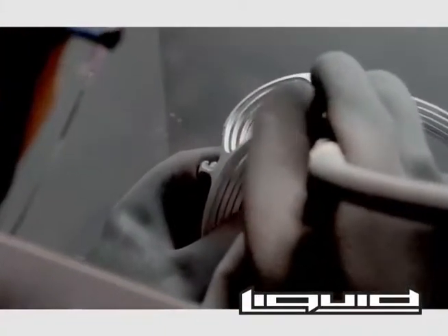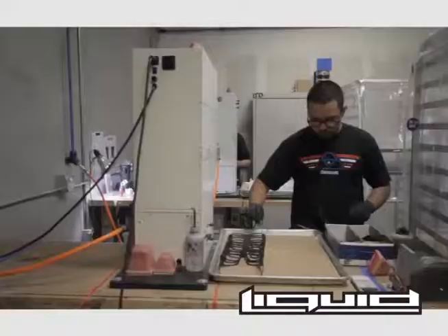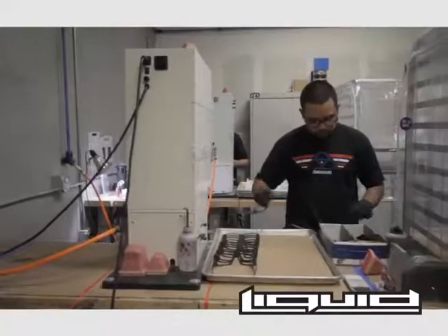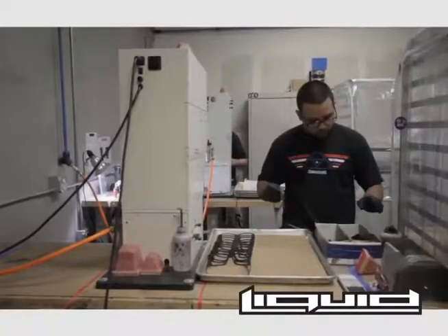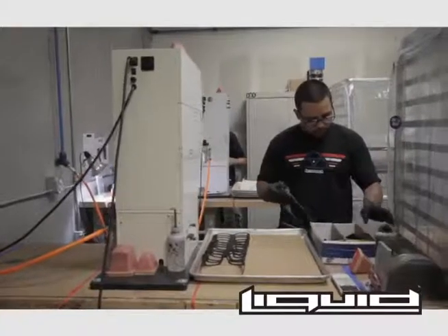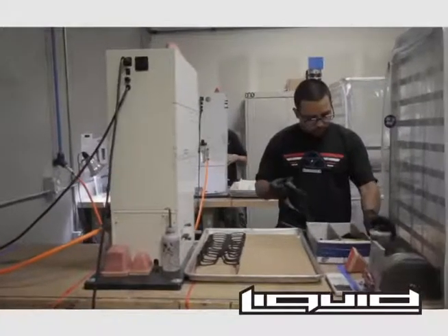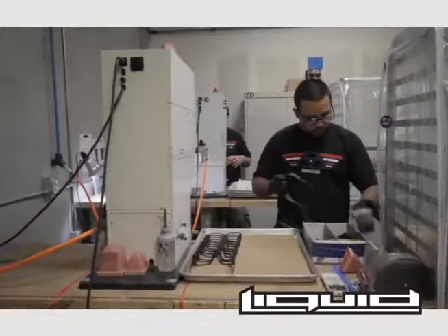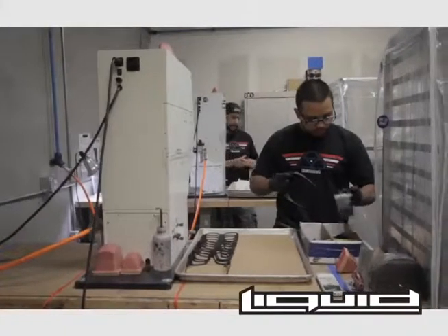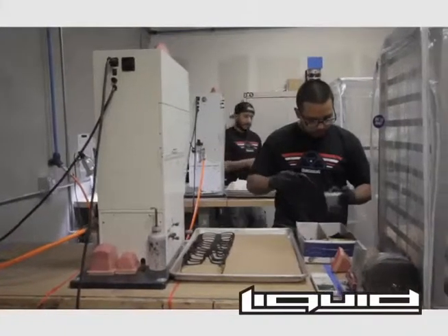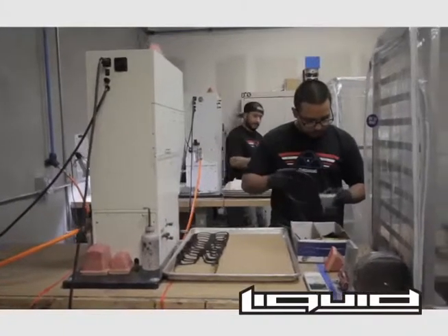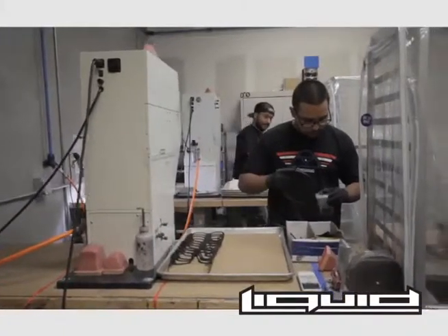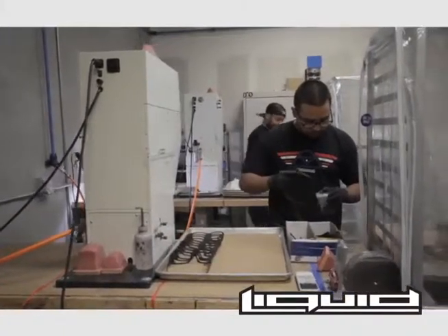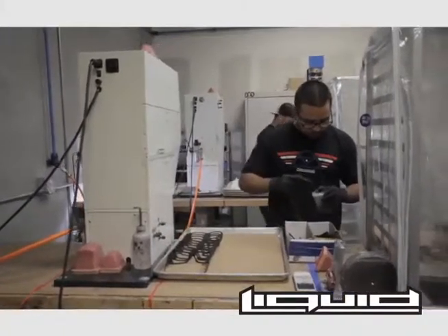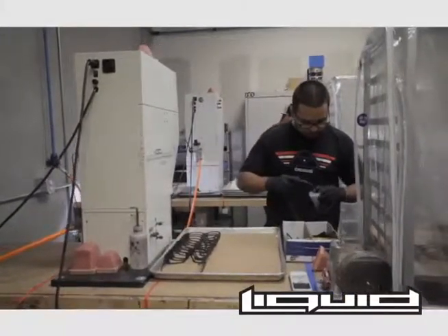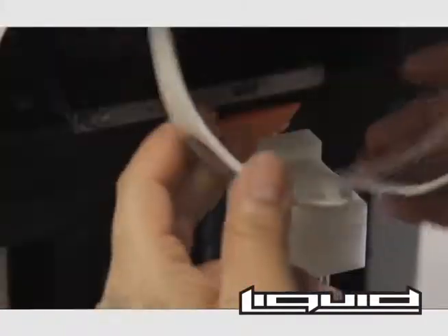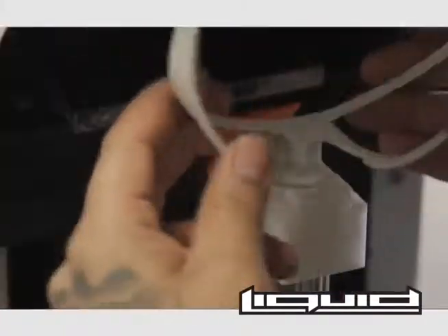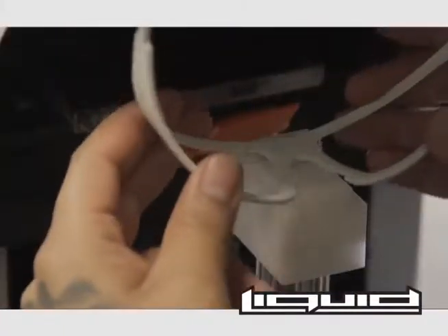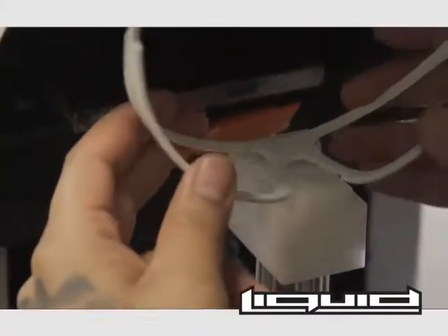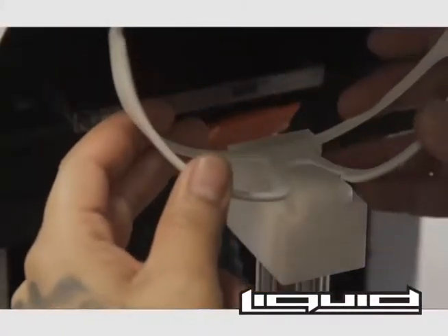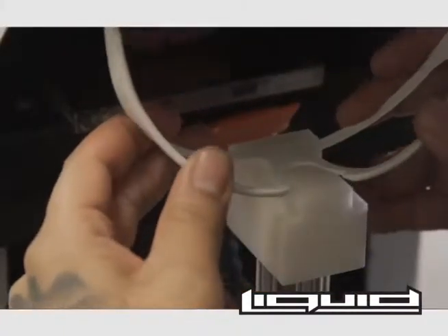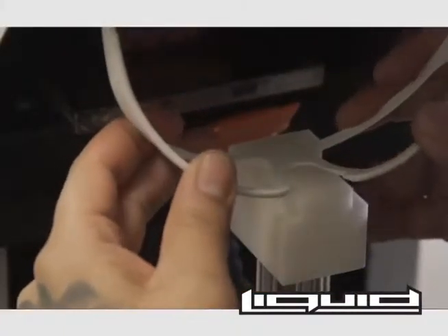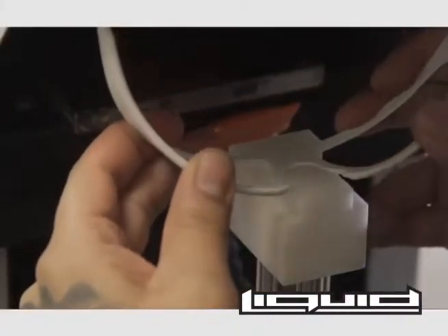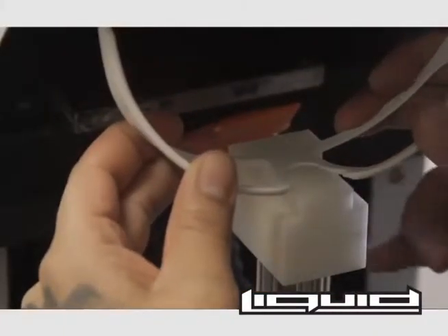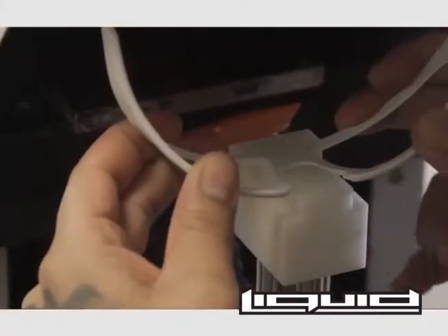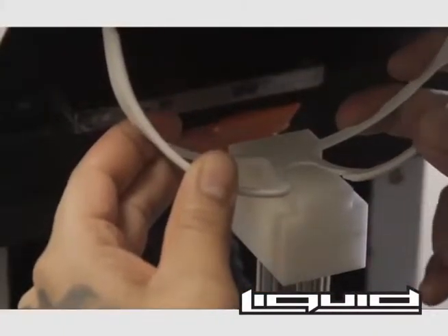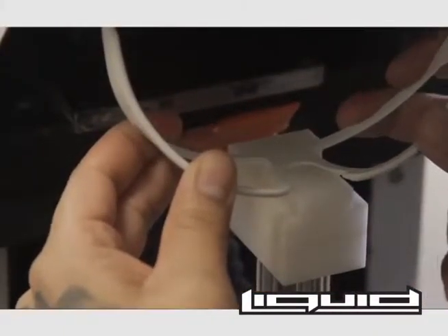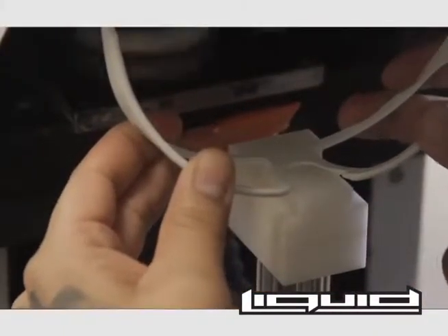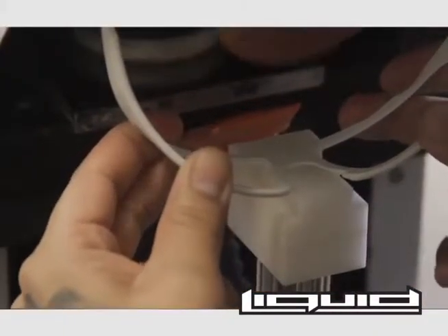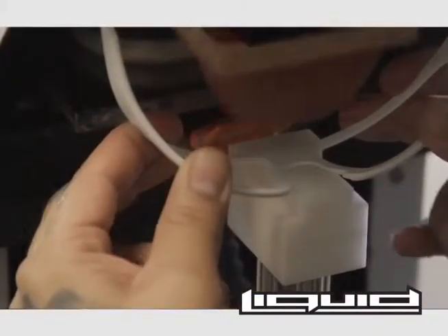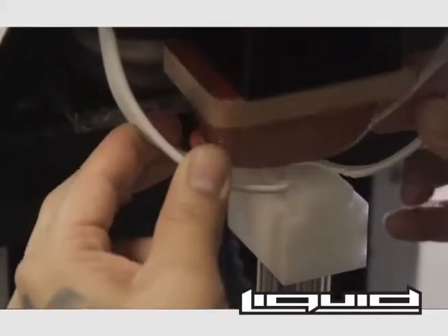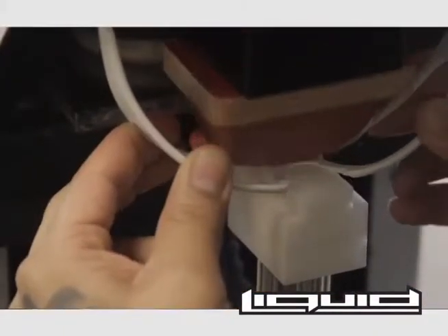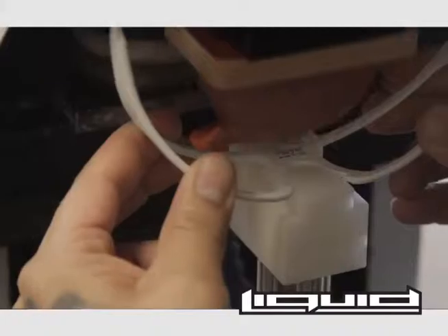Once the frames come back from powder coating, they are stamped with a company logo on the temple and on the bridge piece.